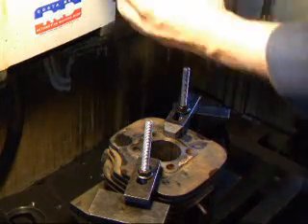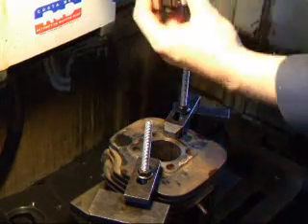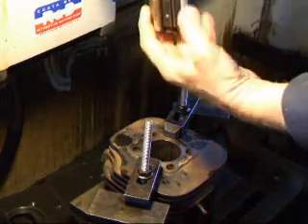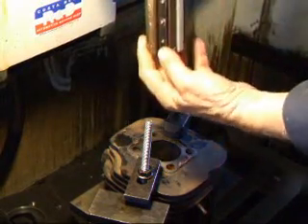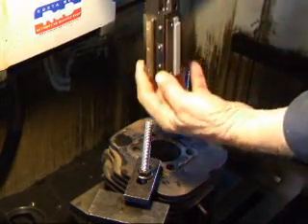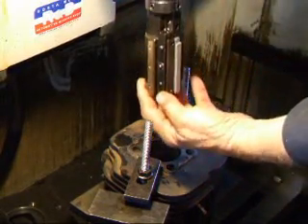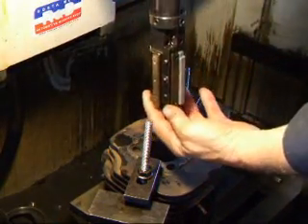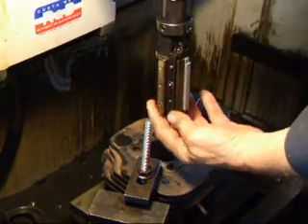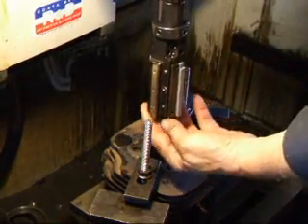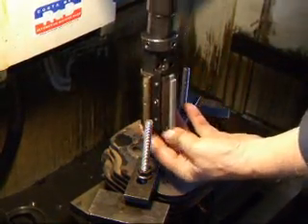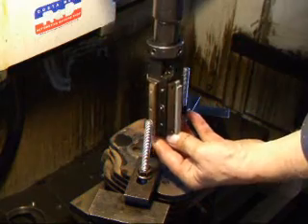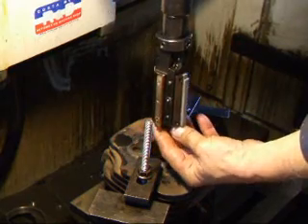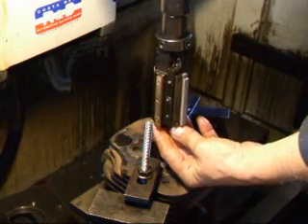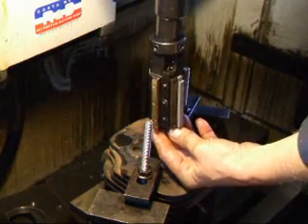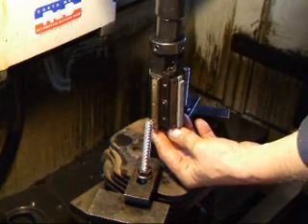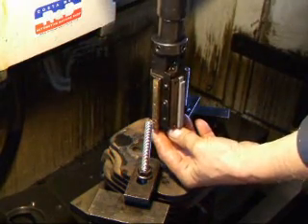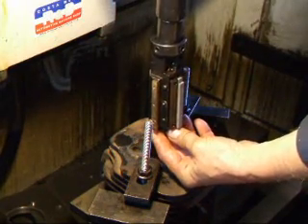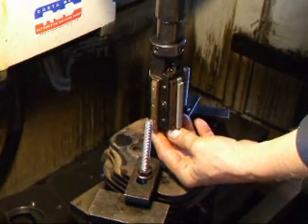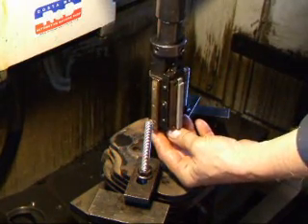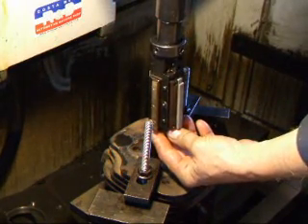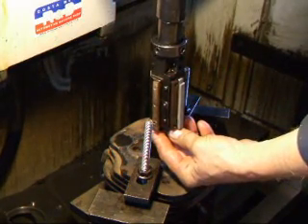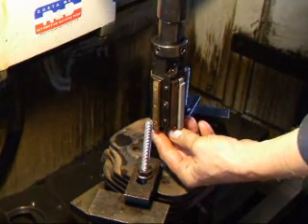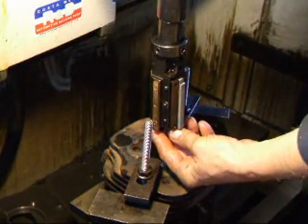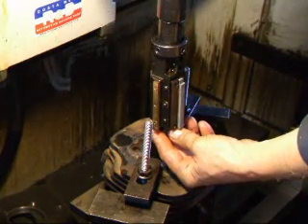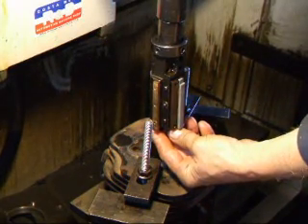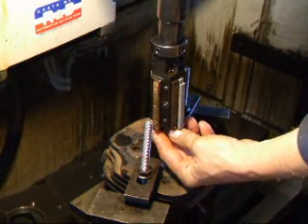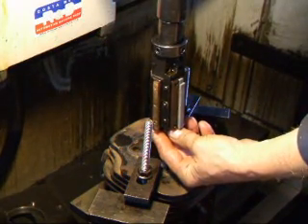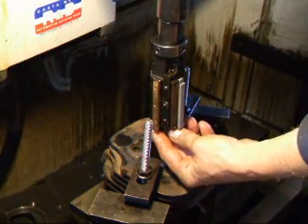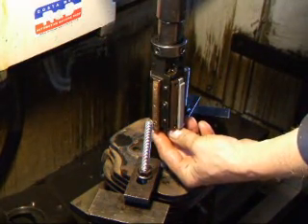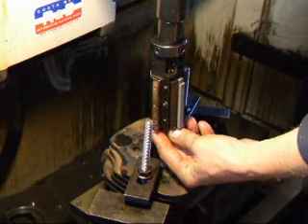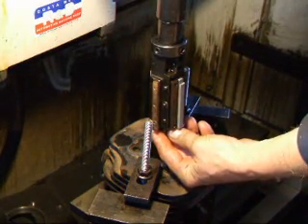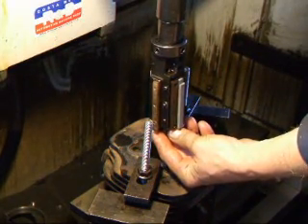I've installed the midget hone head in the machine because this will get me from two to three inches in size.